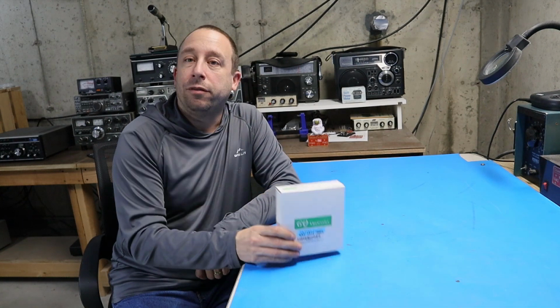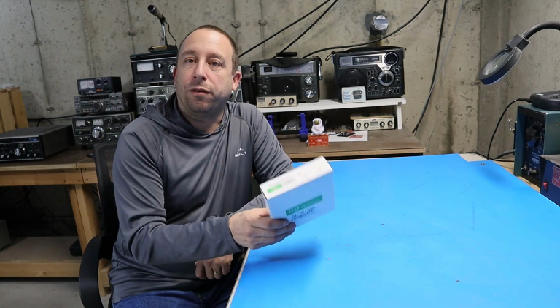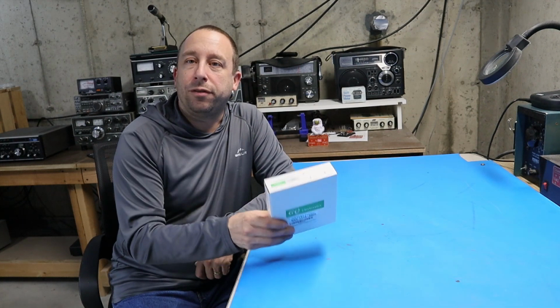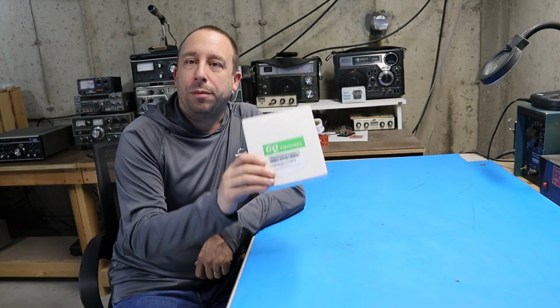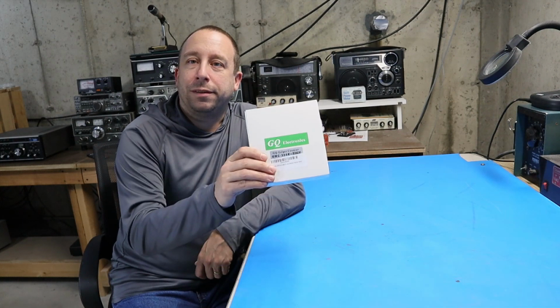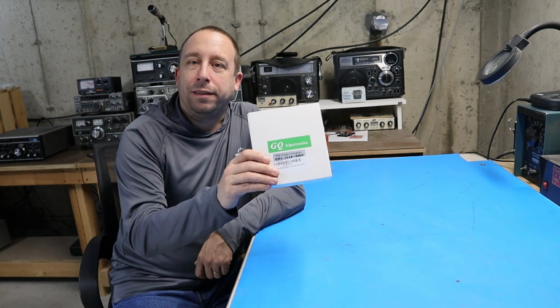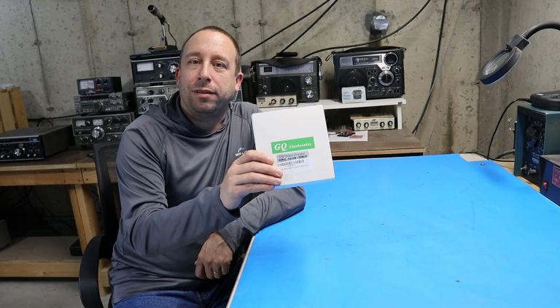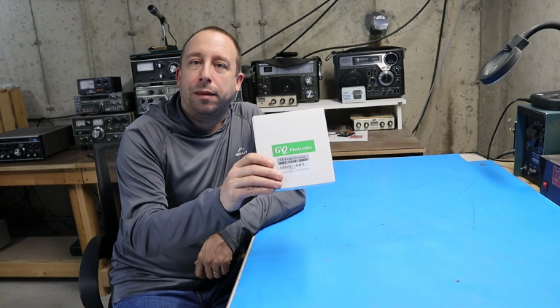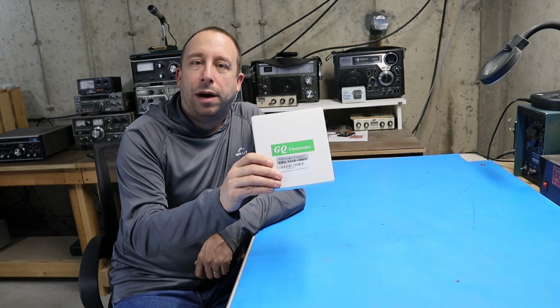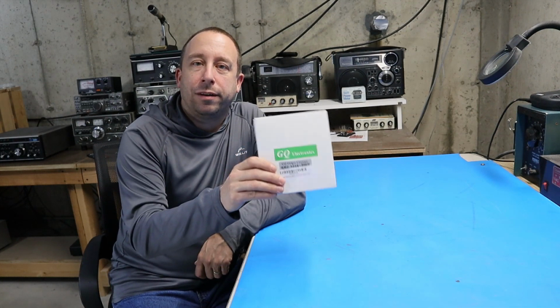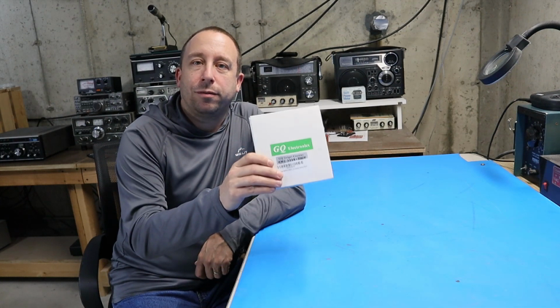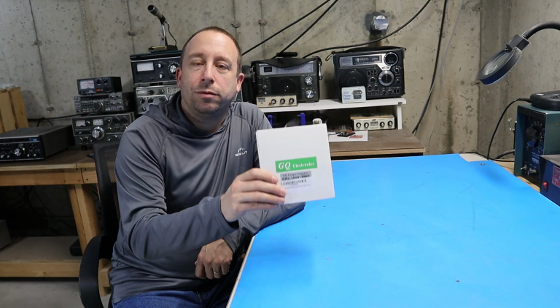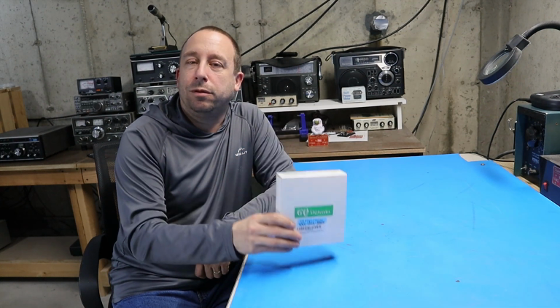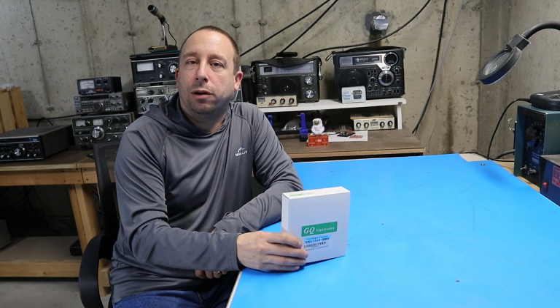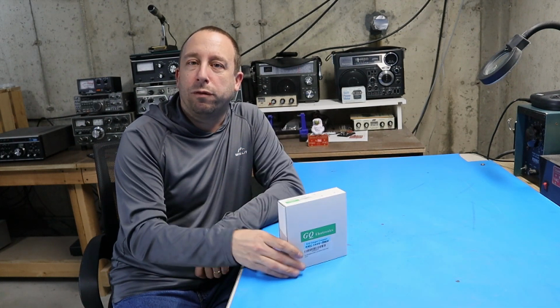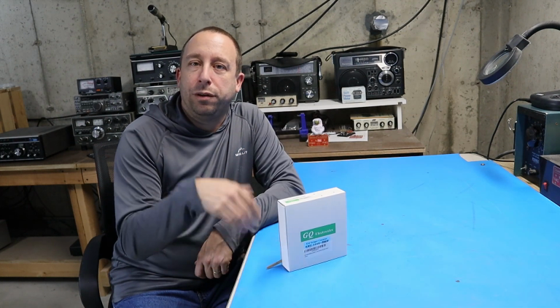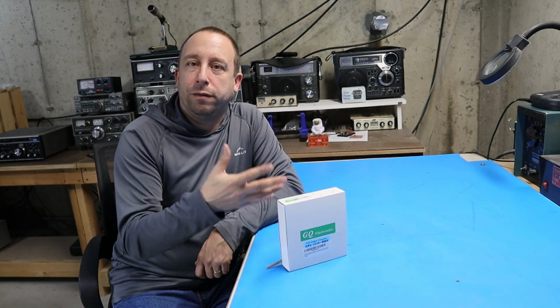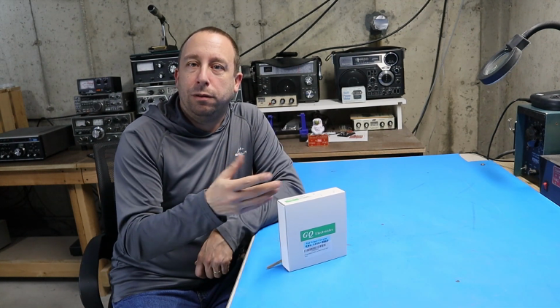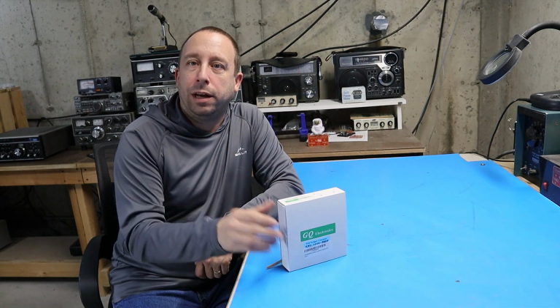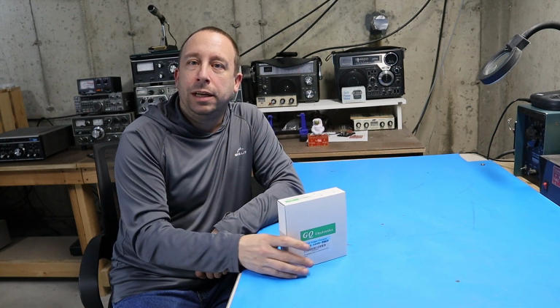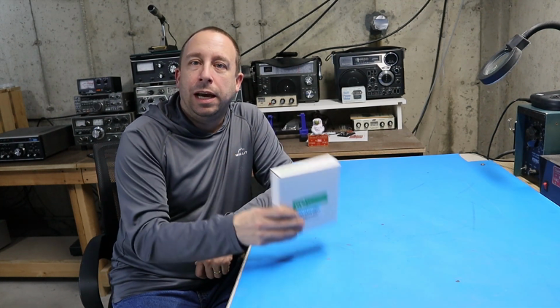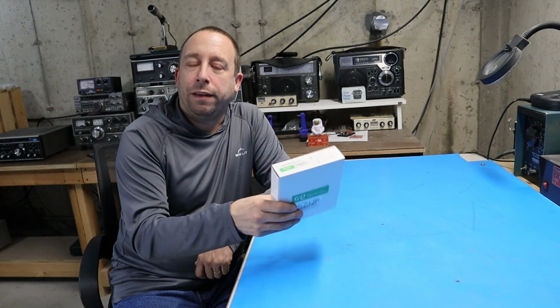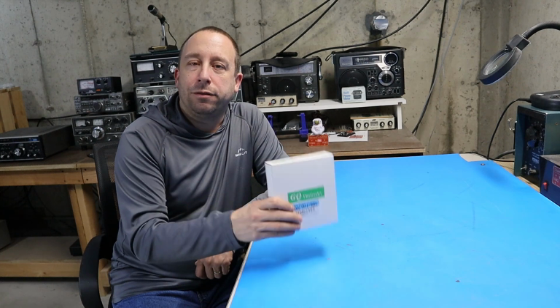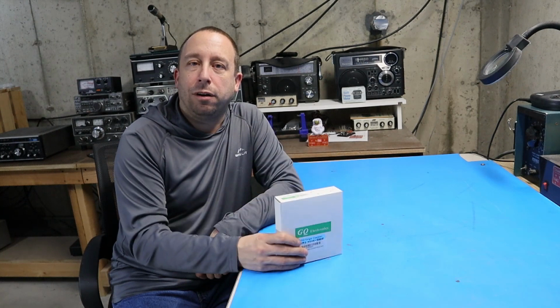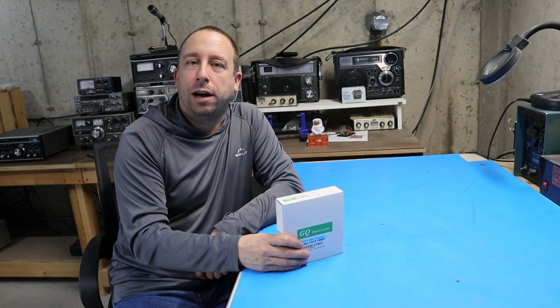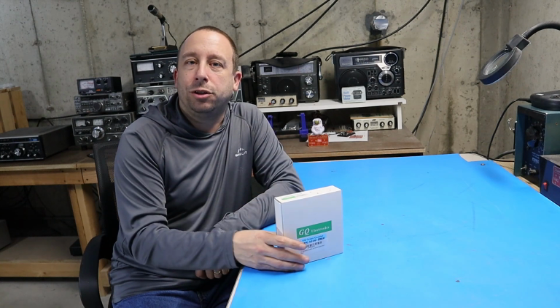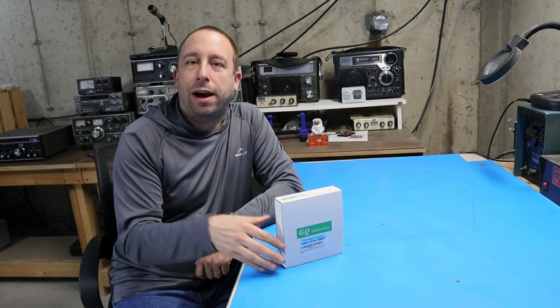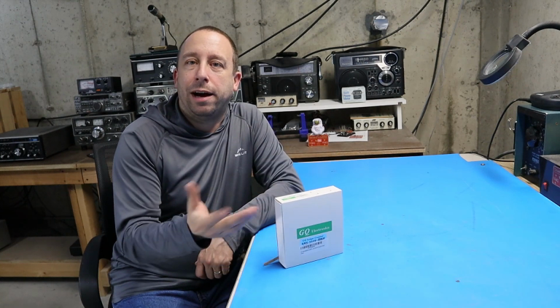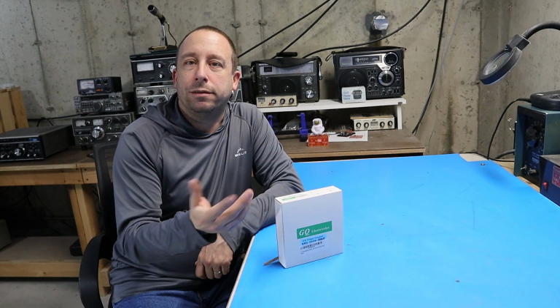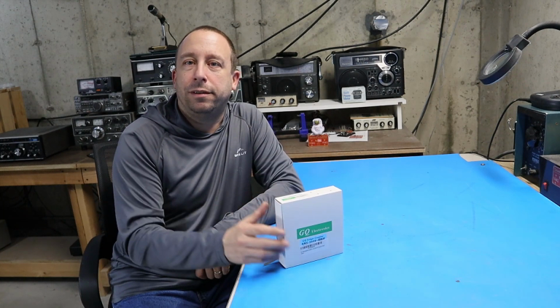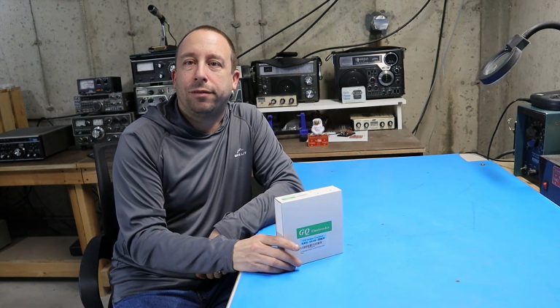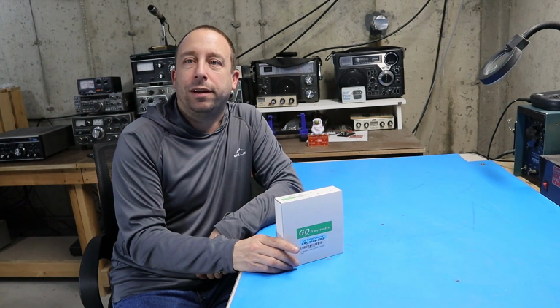First up I'll take this out of the box, do an overview of the unit, and then I'll turn it on, try it out, and test it.